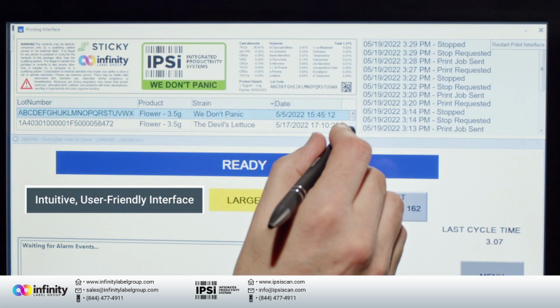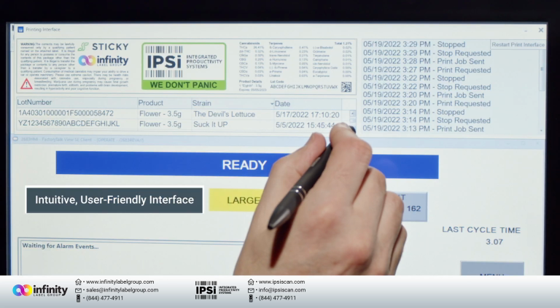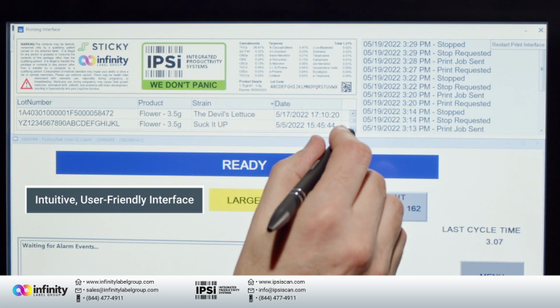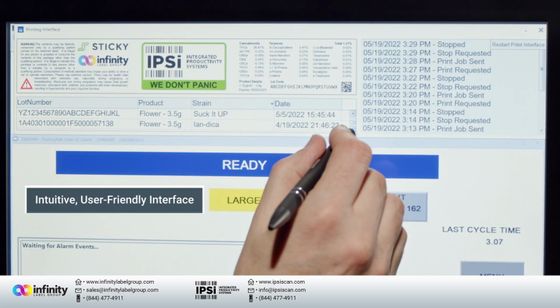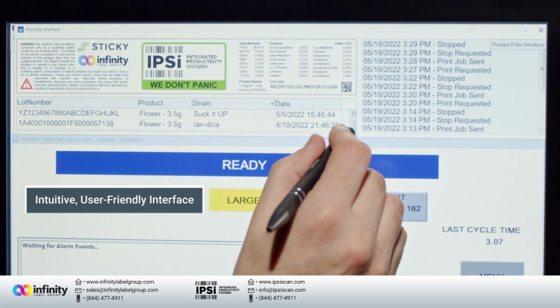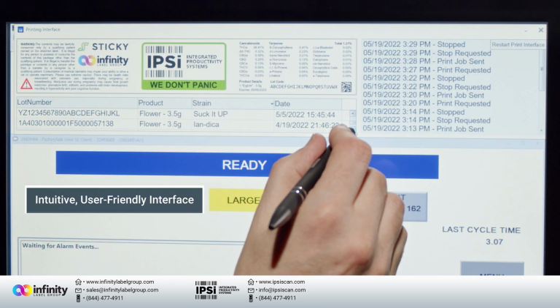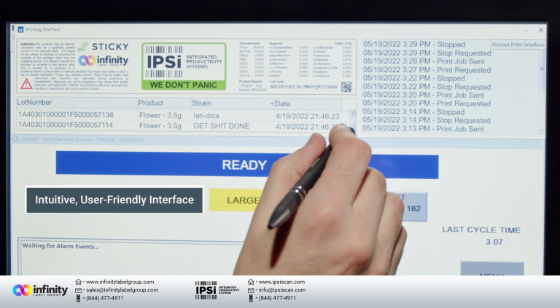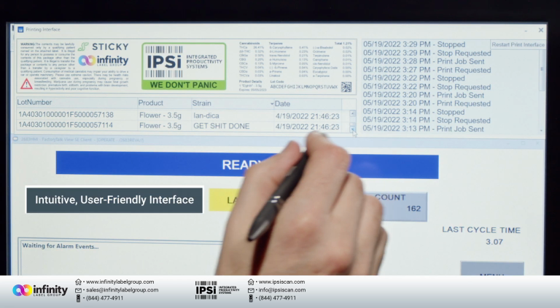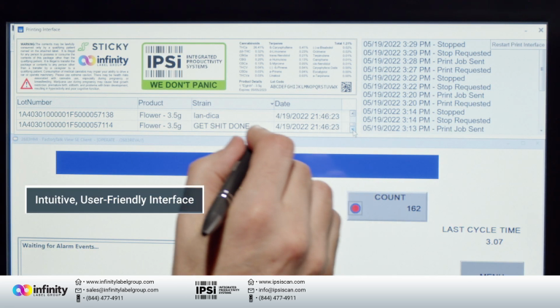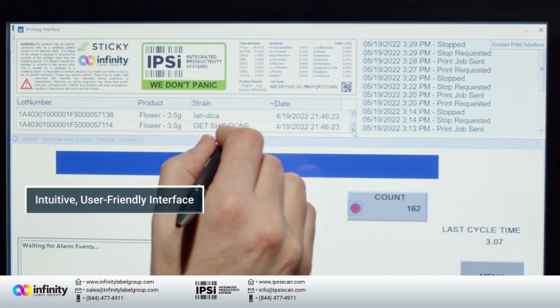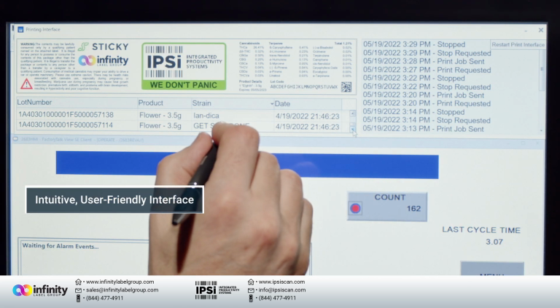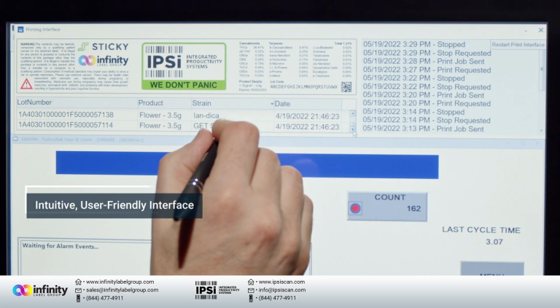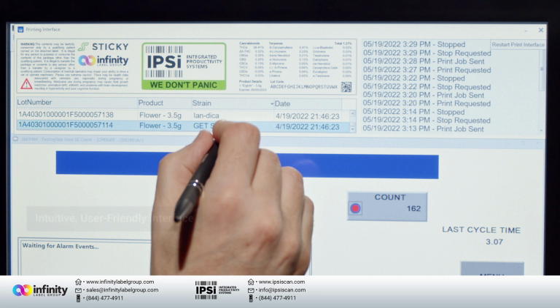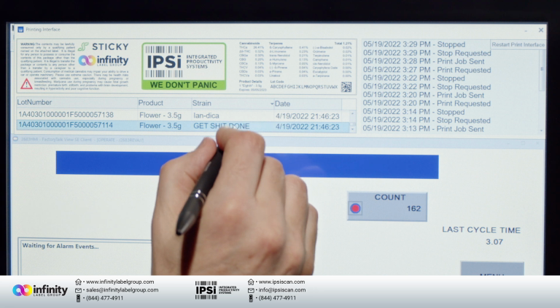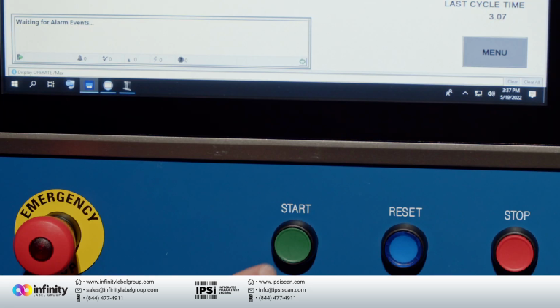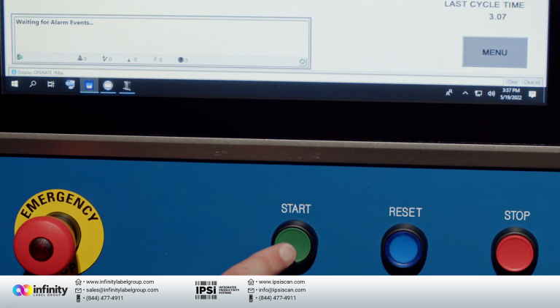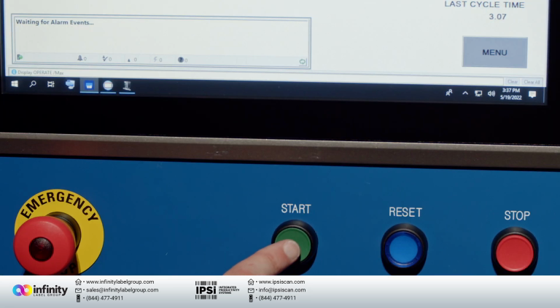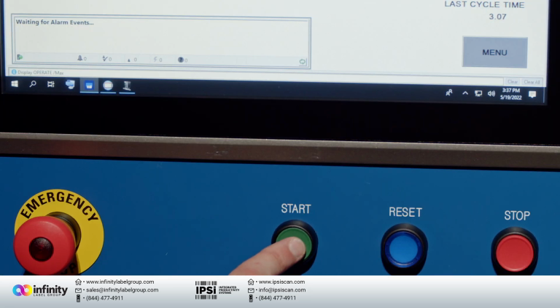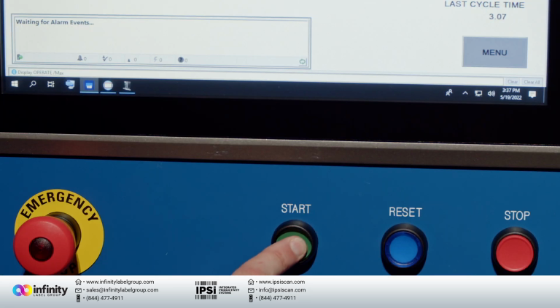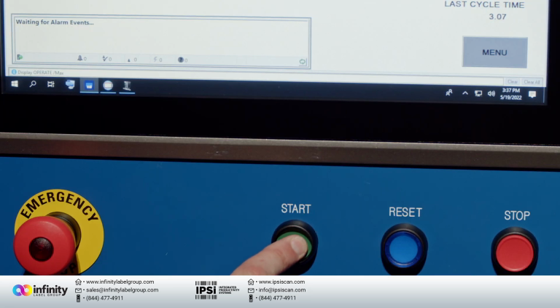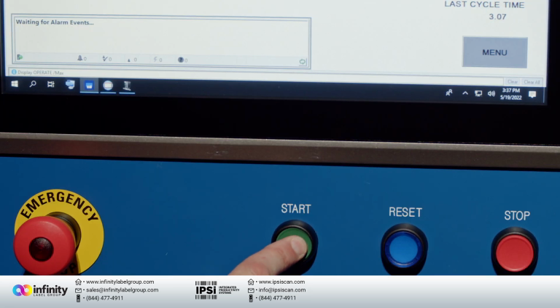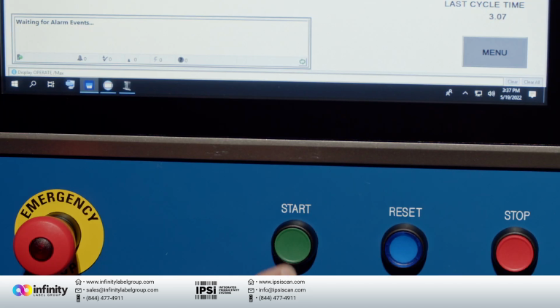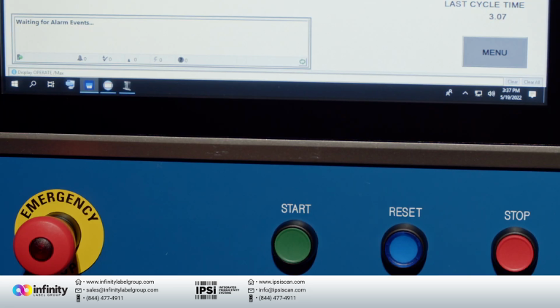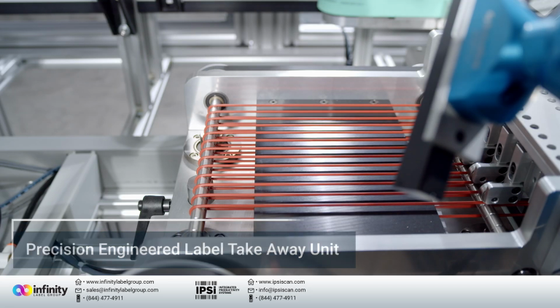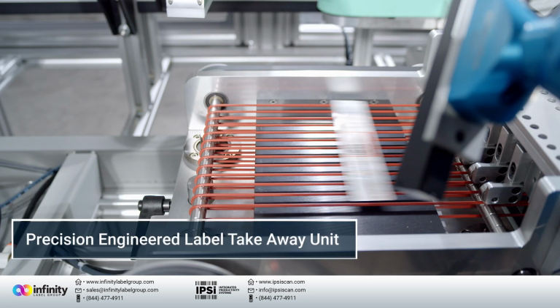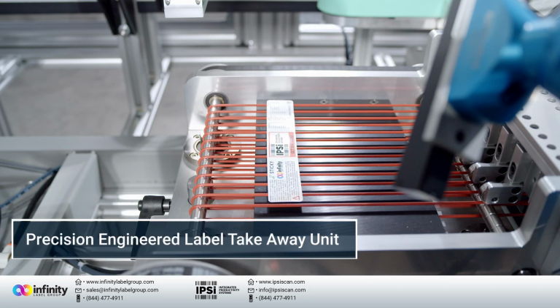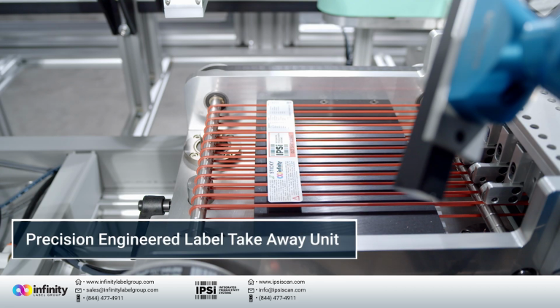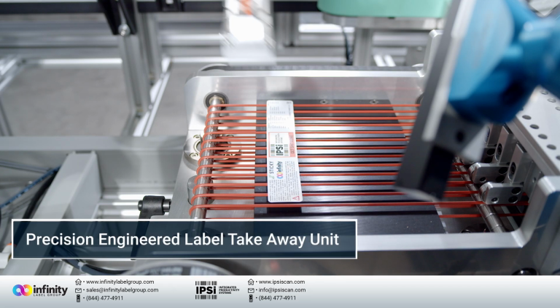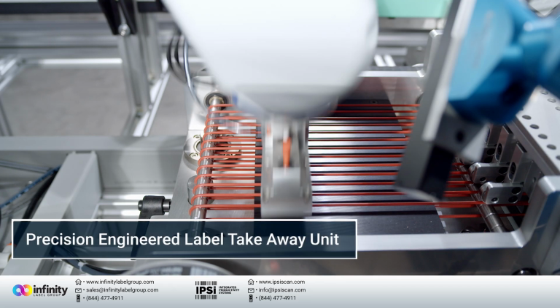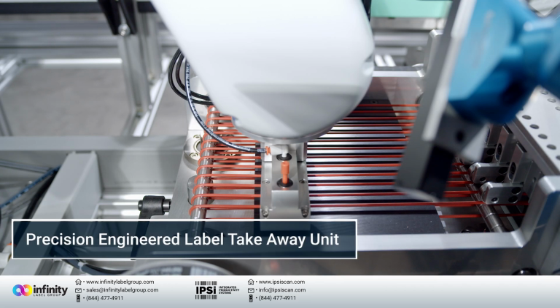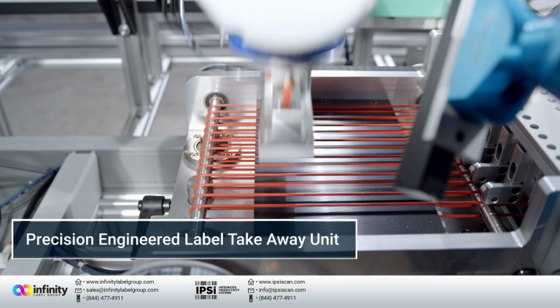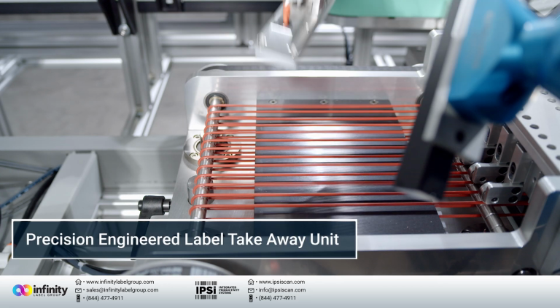It's printing next label out, and I want to reinforce that — that's what's so awesome about it. The next label, every label can be different. Every label can be in color.